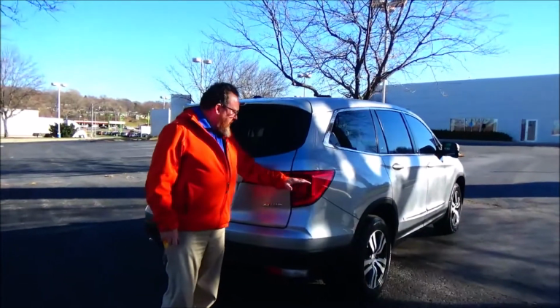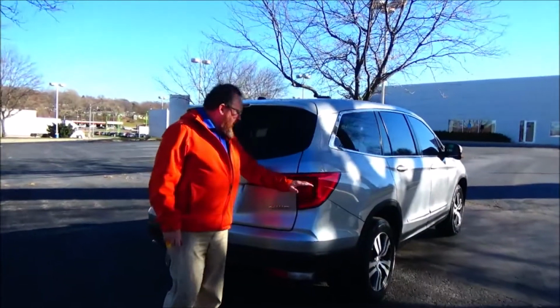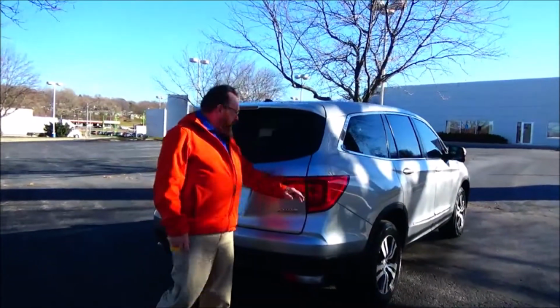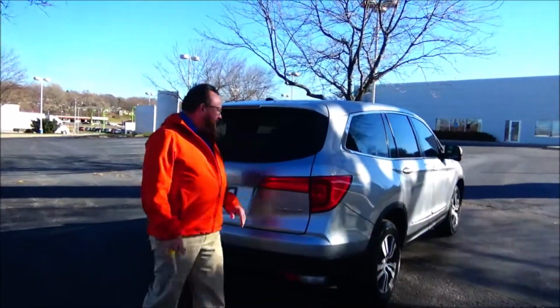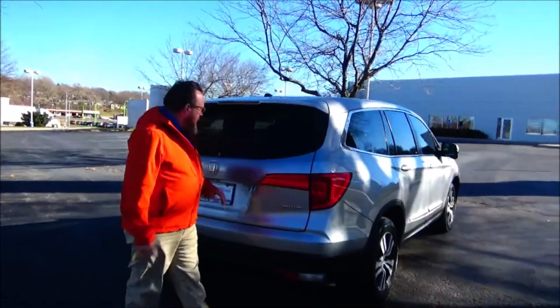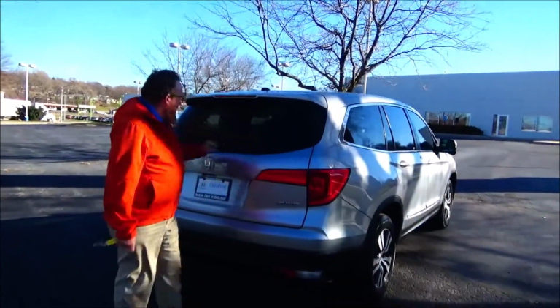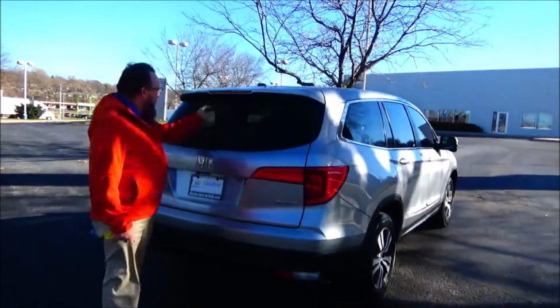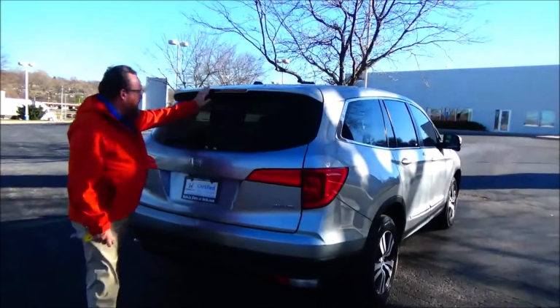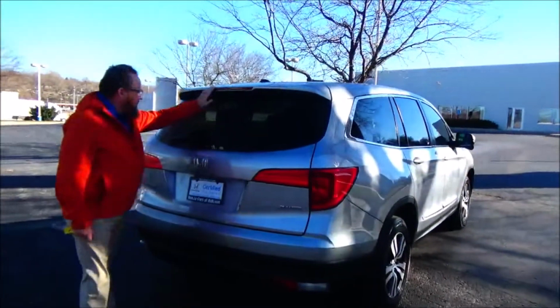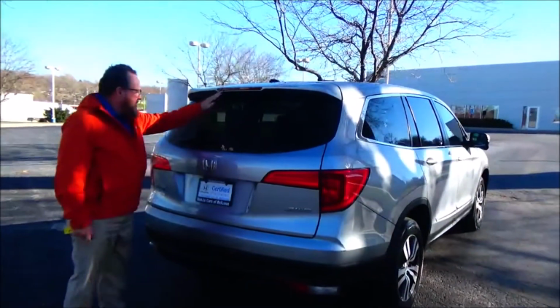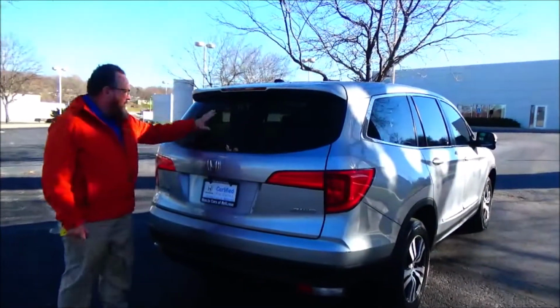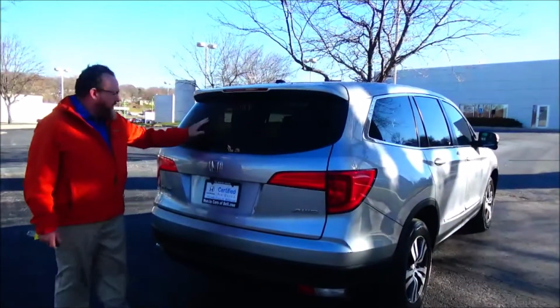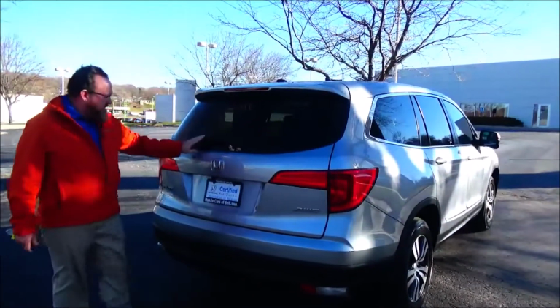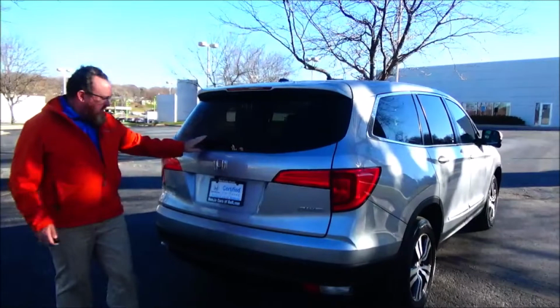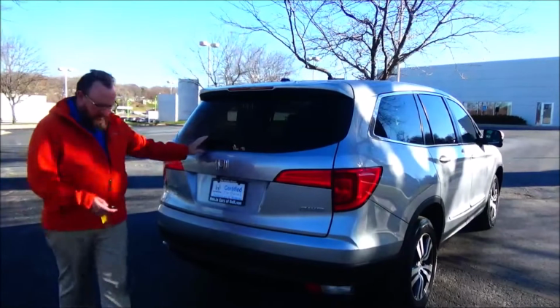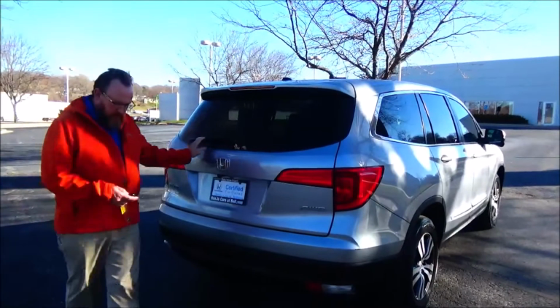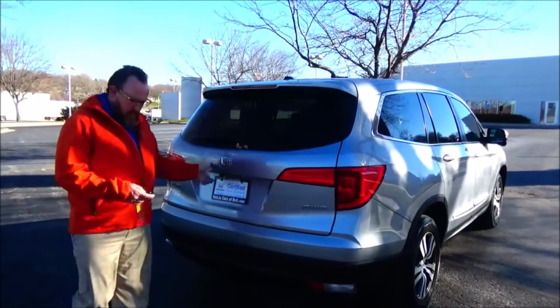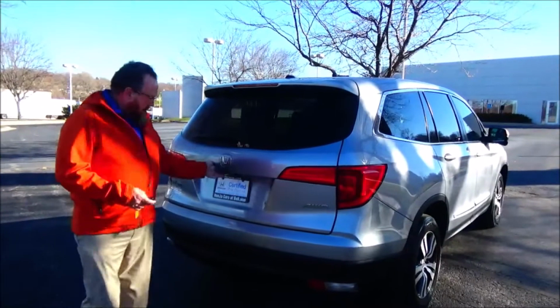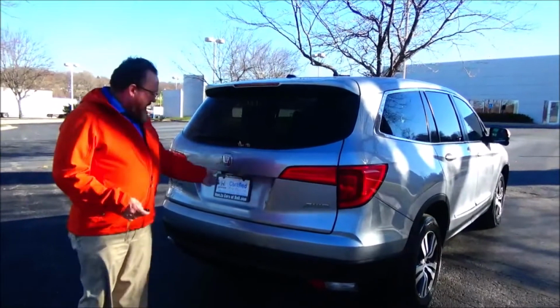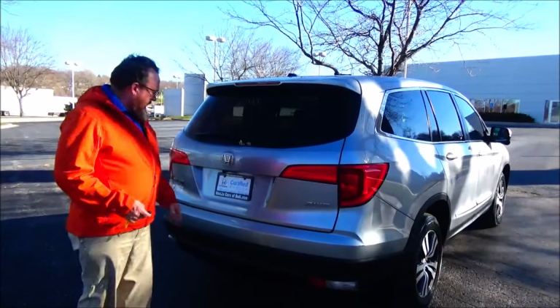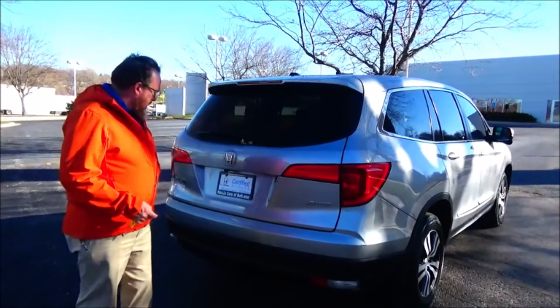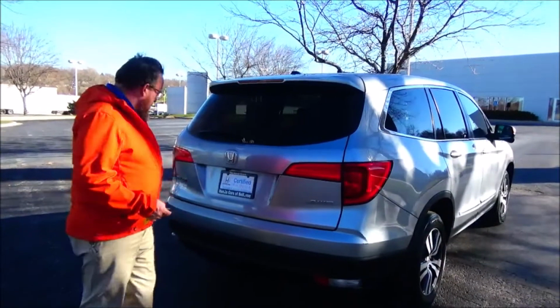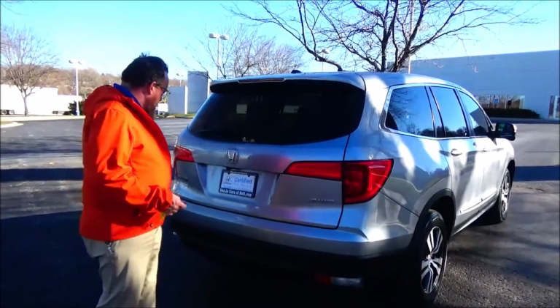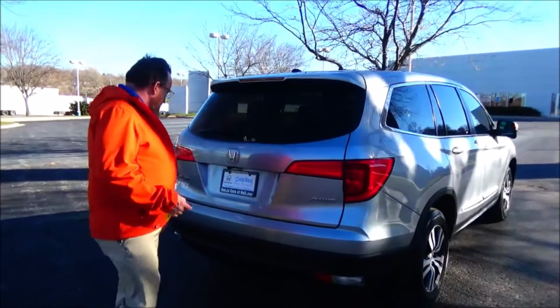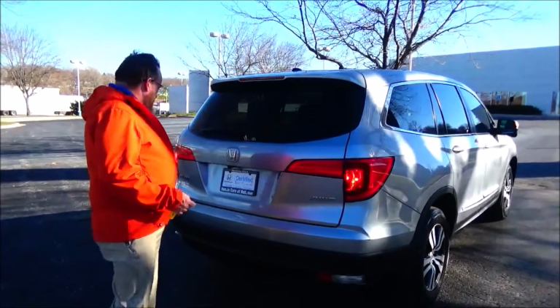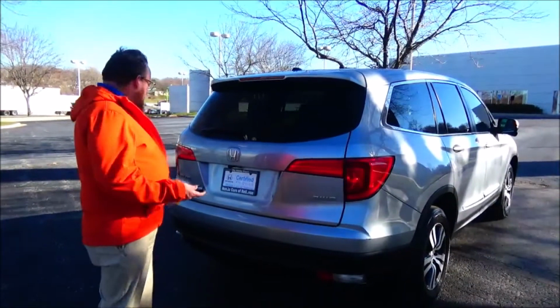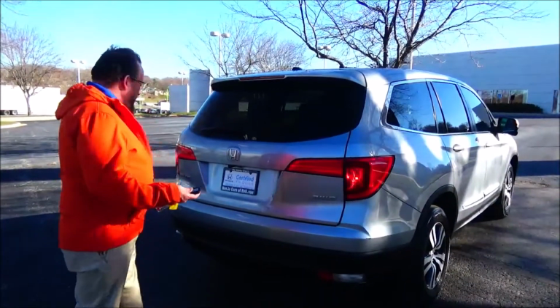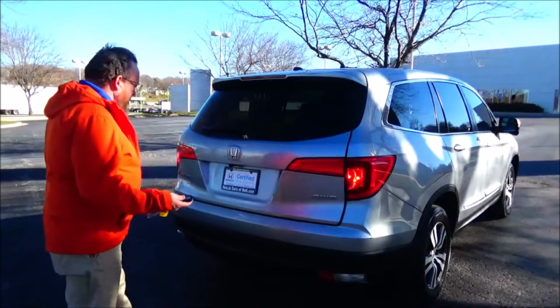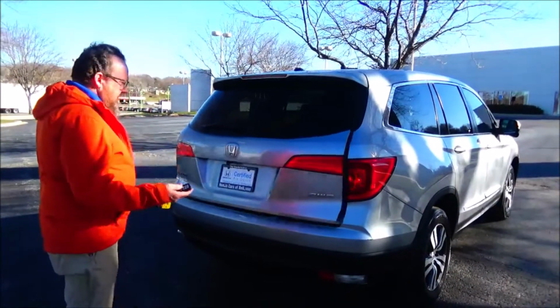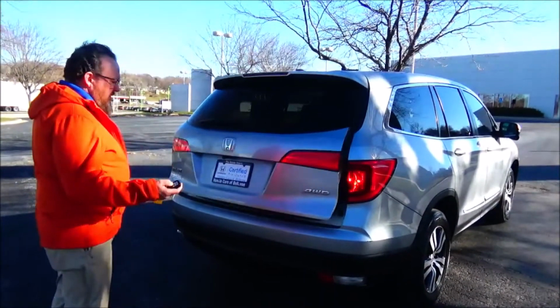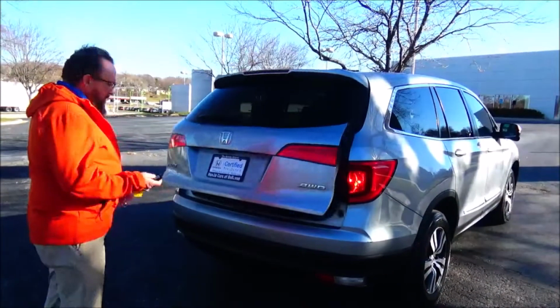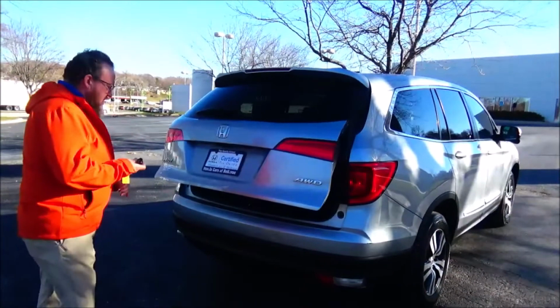Wrap around tail light, center brake light, rear window defrost and wiper, back up camera, power rear tailgate and rear window defrost.